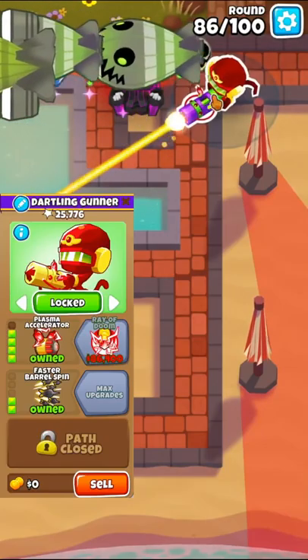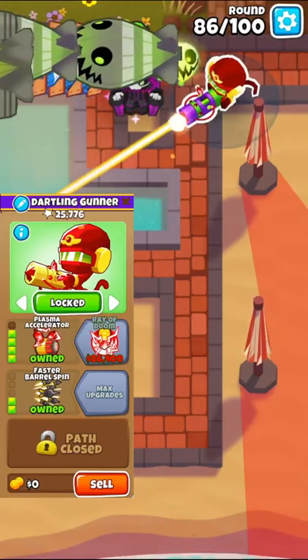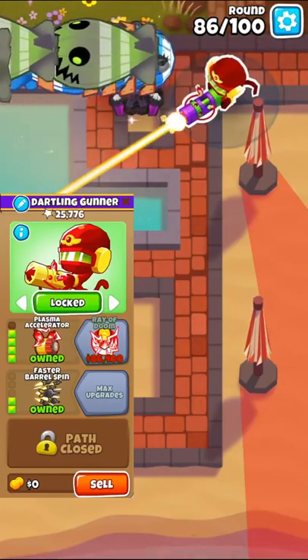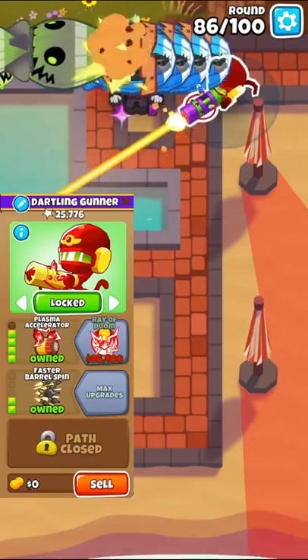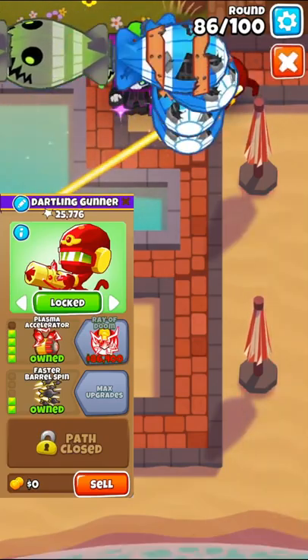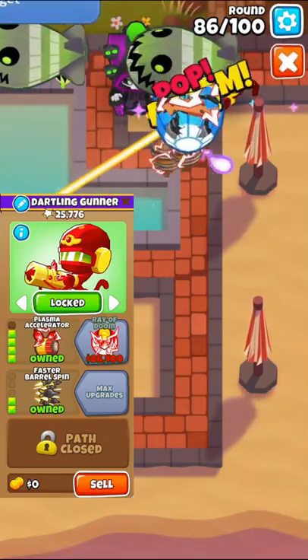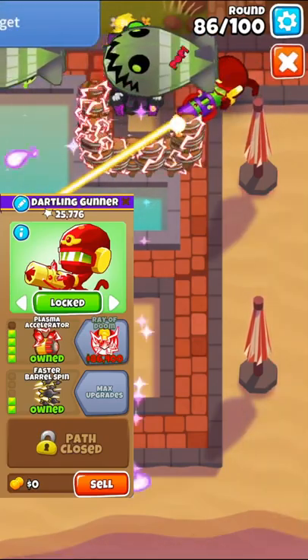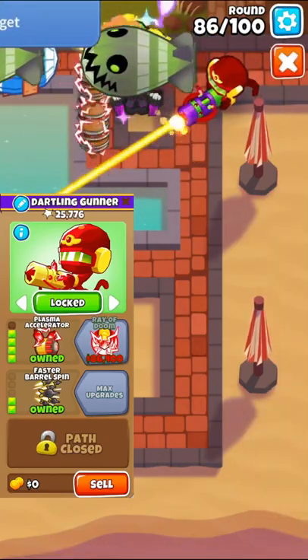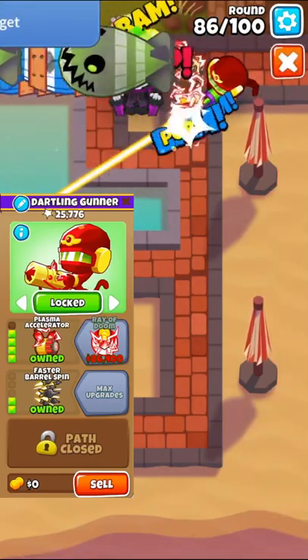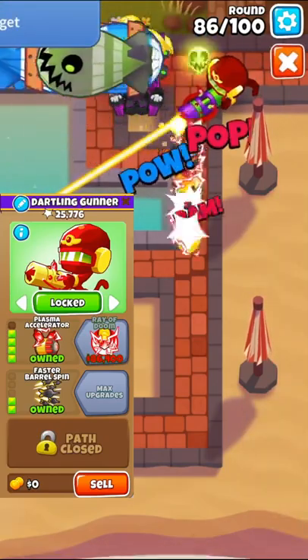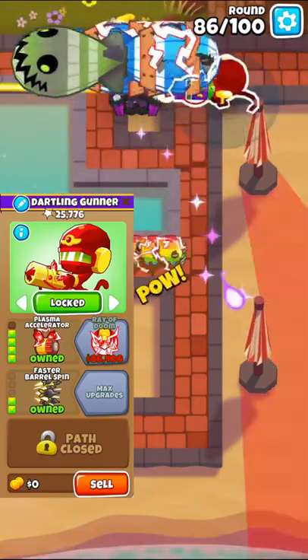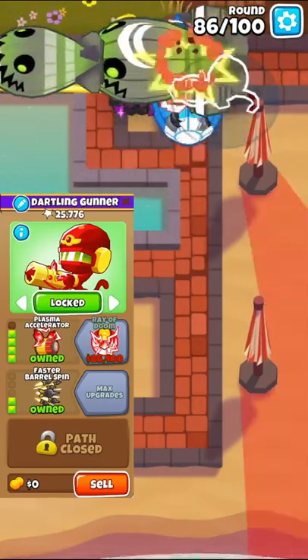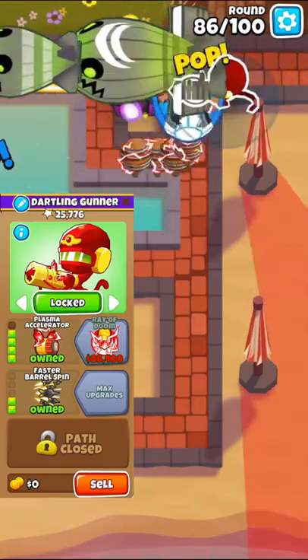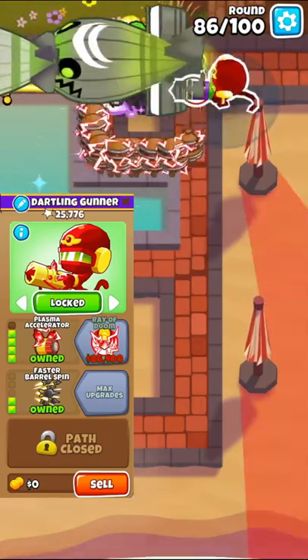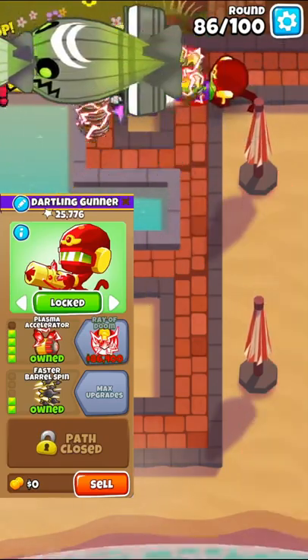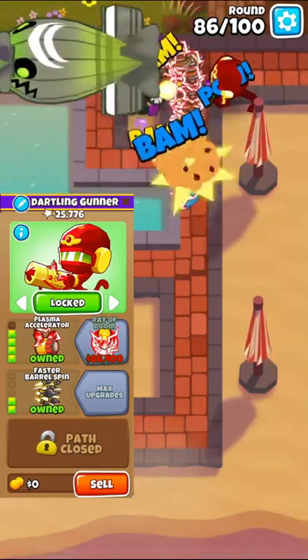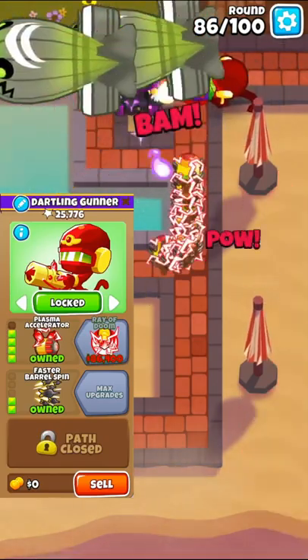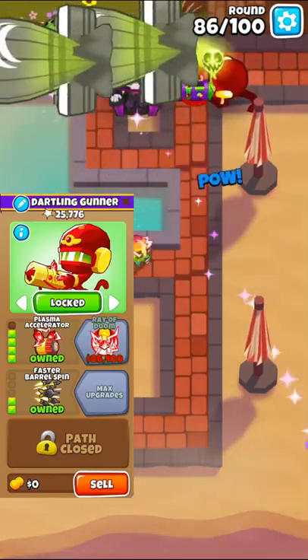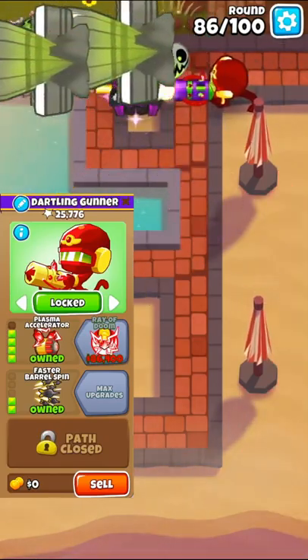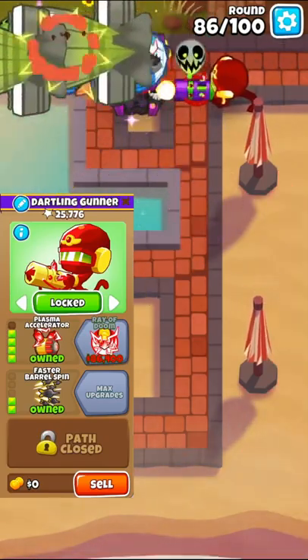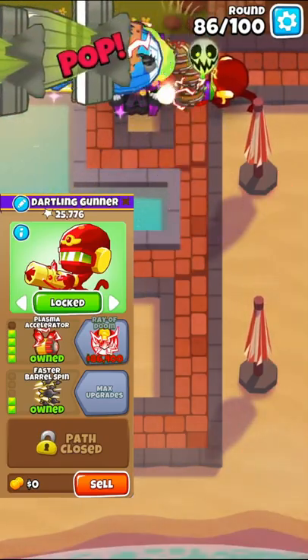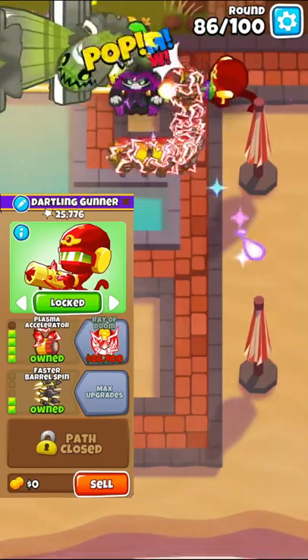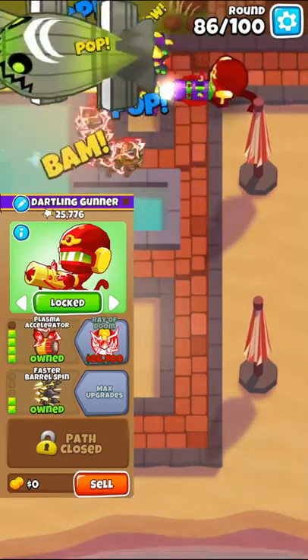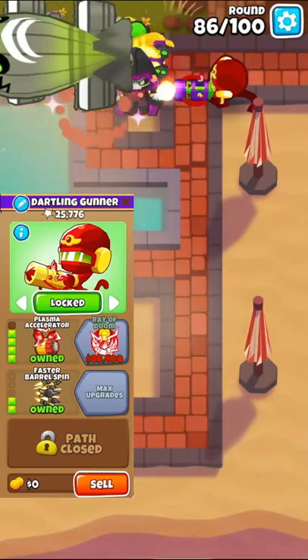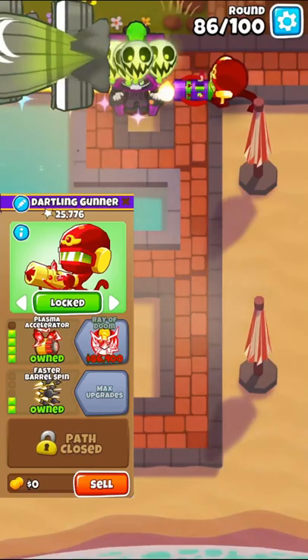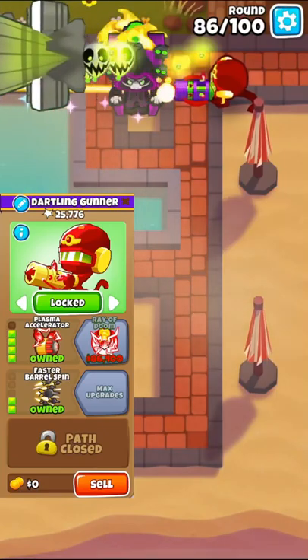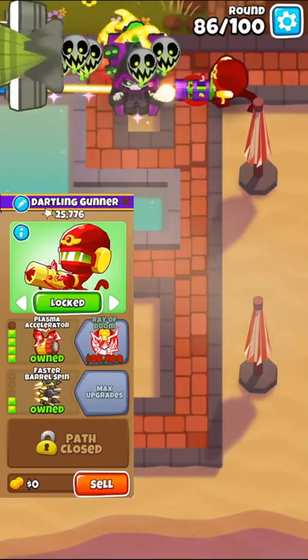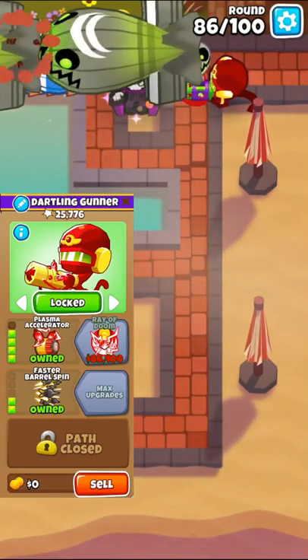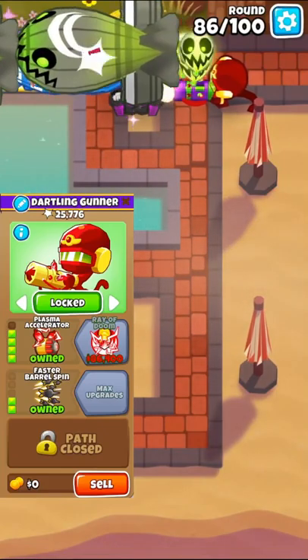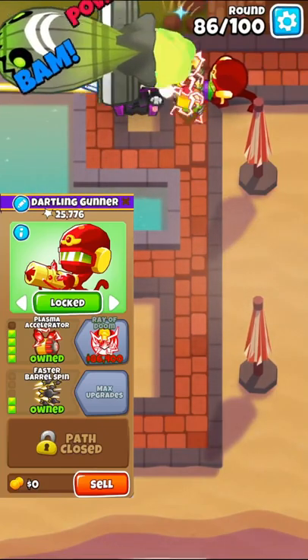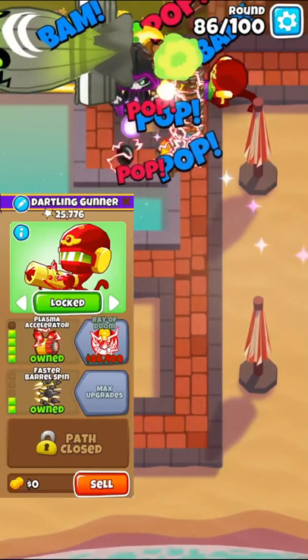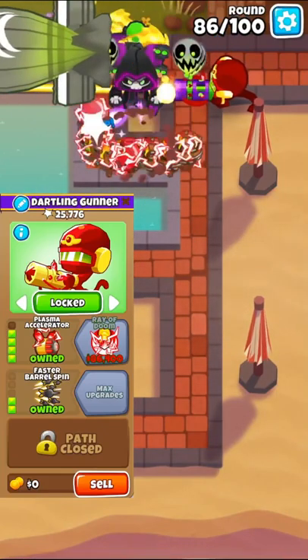Once you get to round 85, you can aim the dartling at the beginning of the track to help out more, now that the bloons will get to the necromancer no matter what.